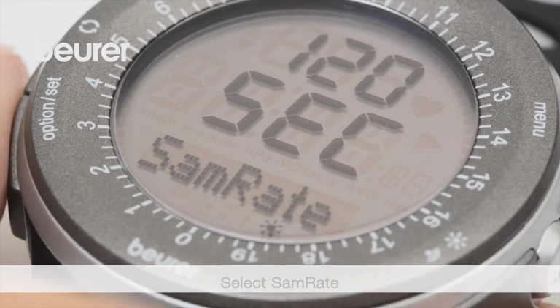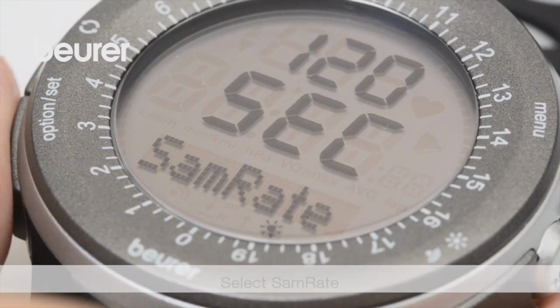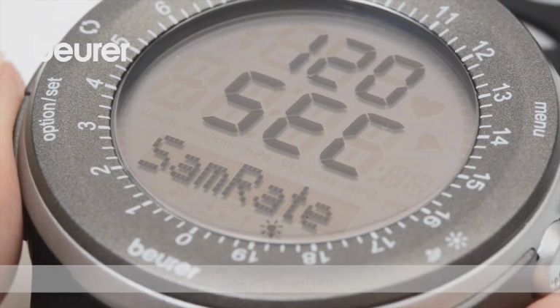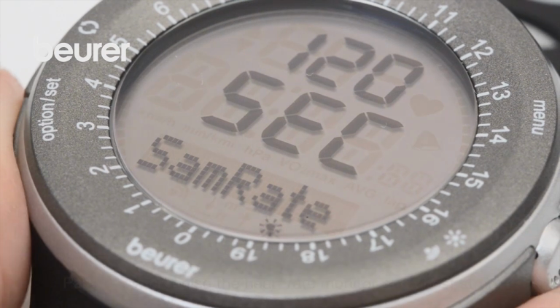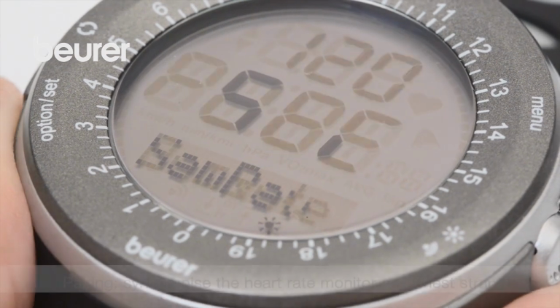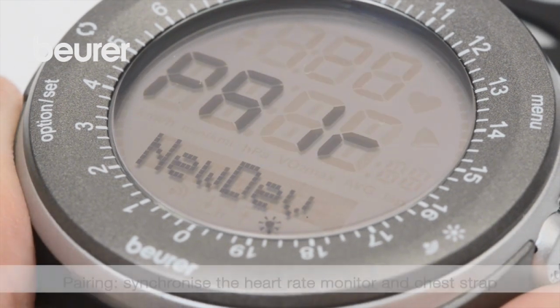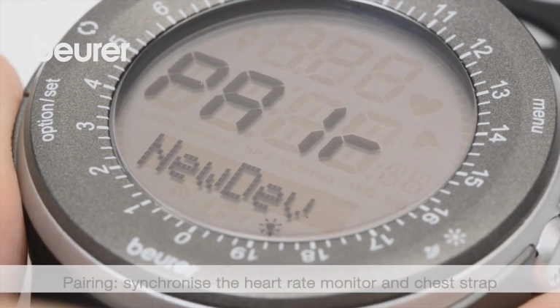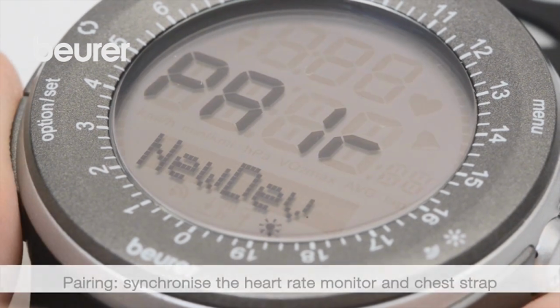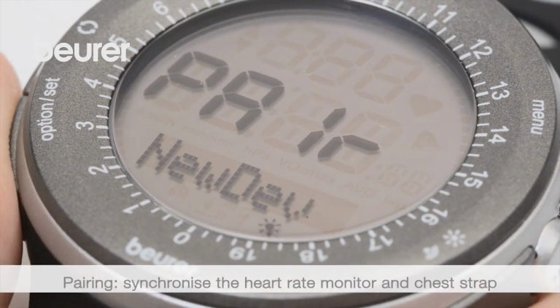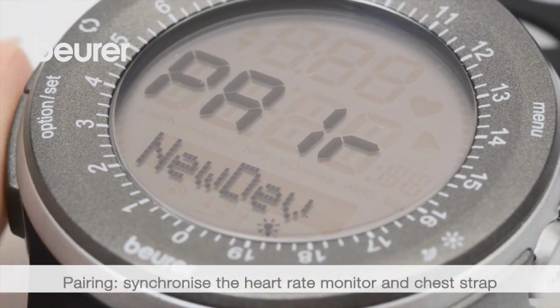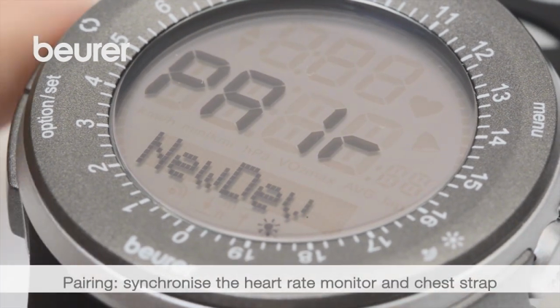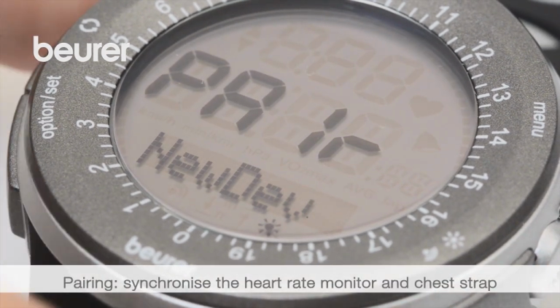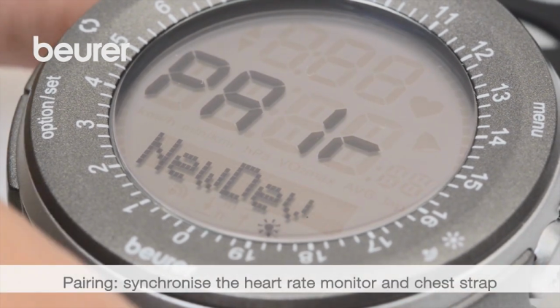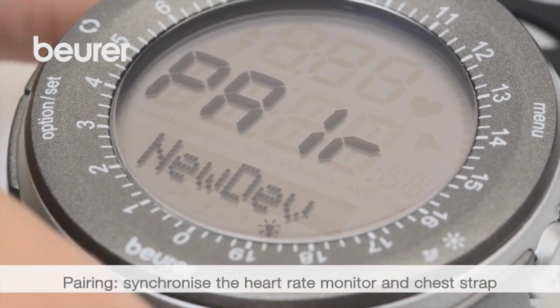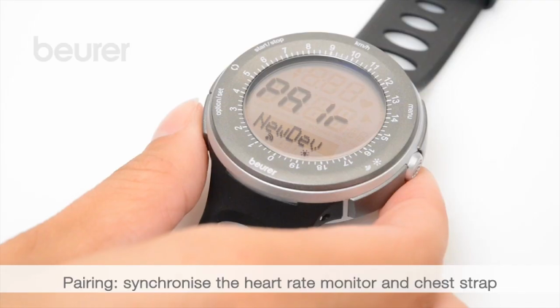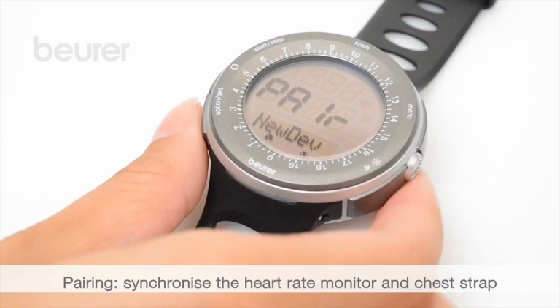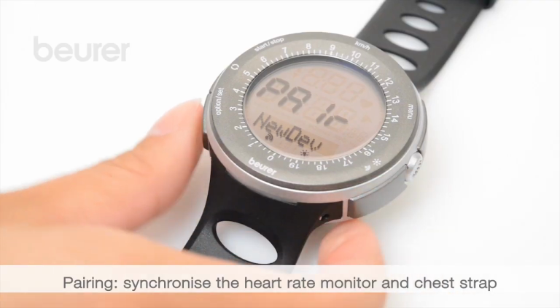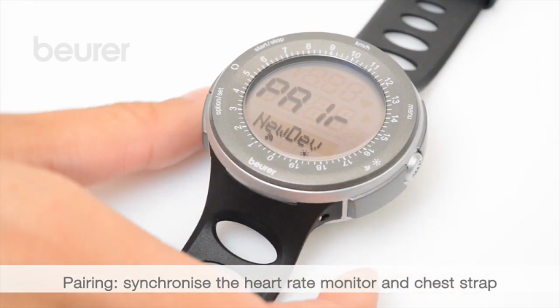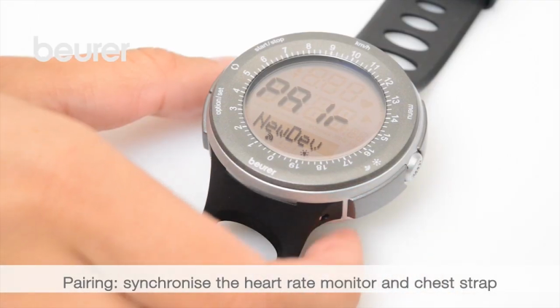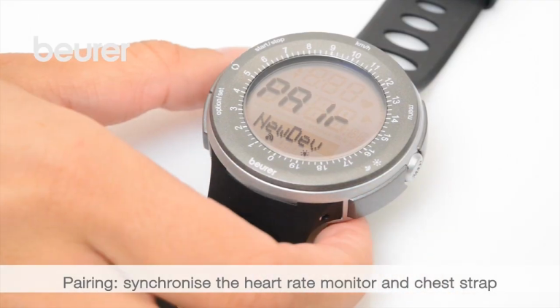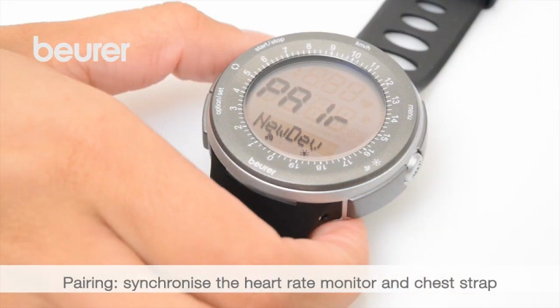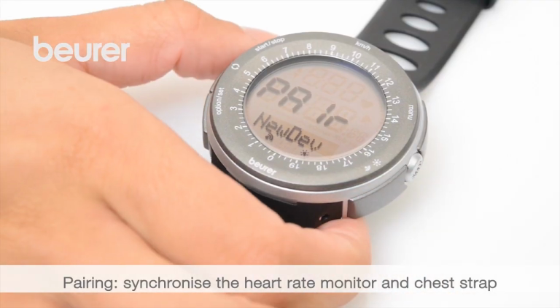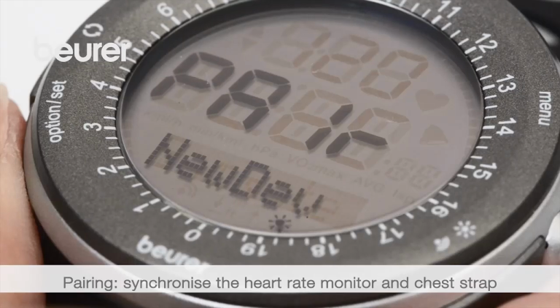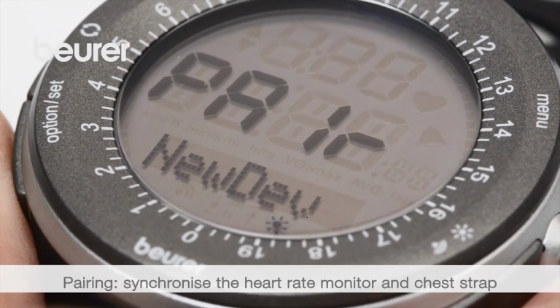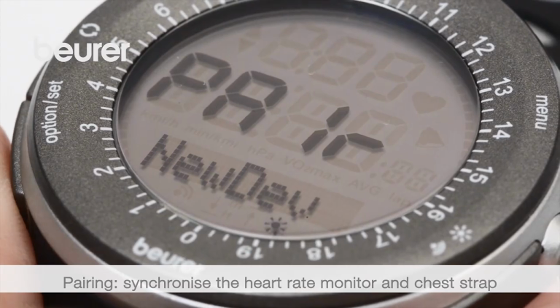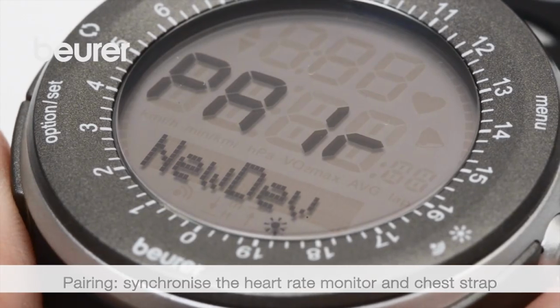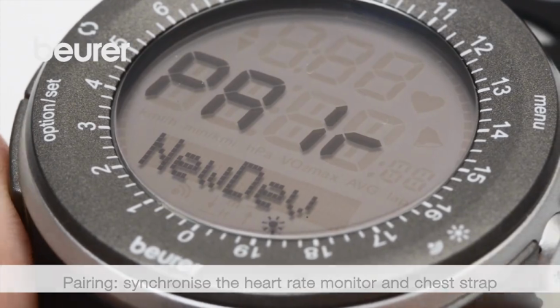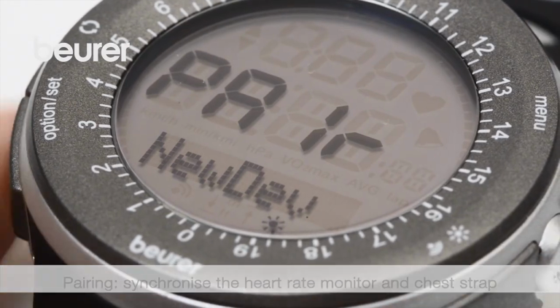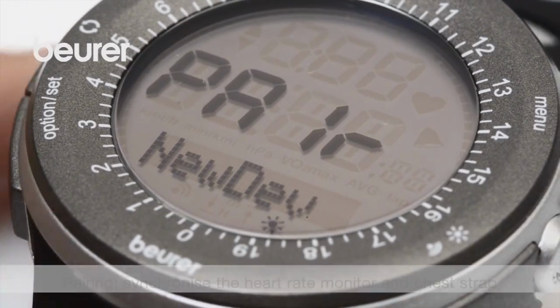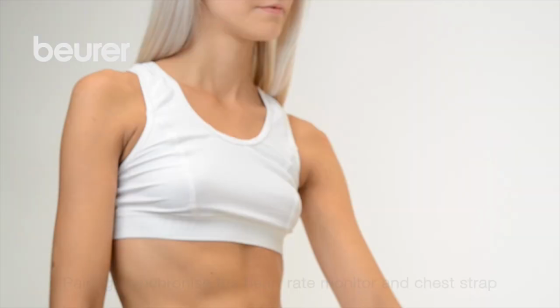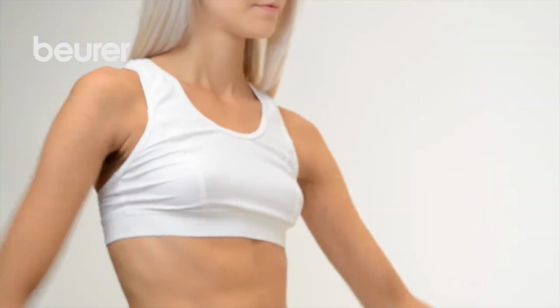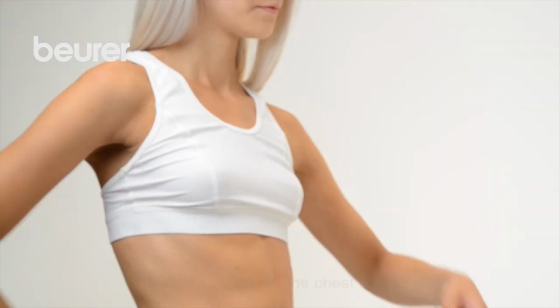Complete the basic settings by pairing the devices — i.e. the chest strap and the heart rate monitor. Select pair new dev.